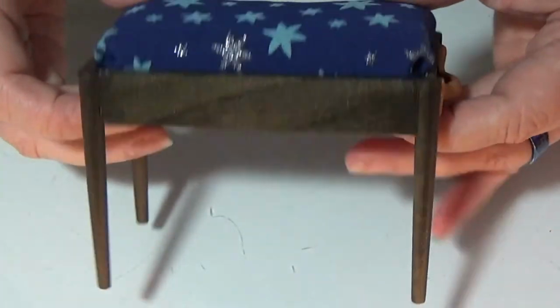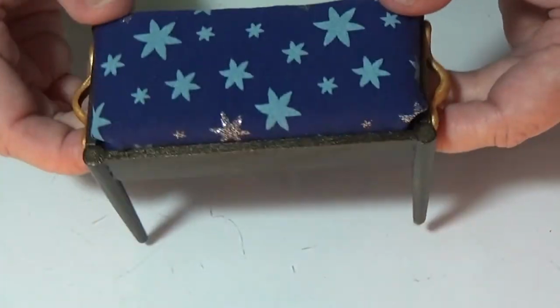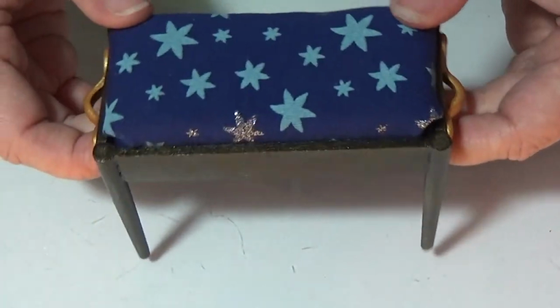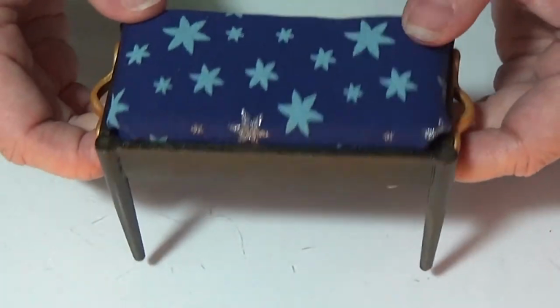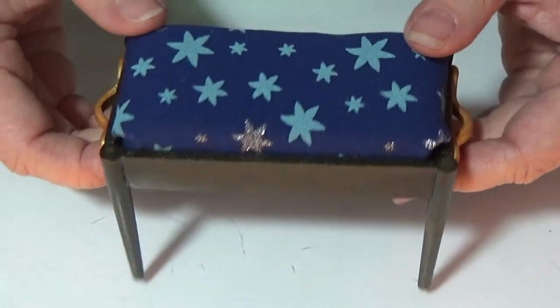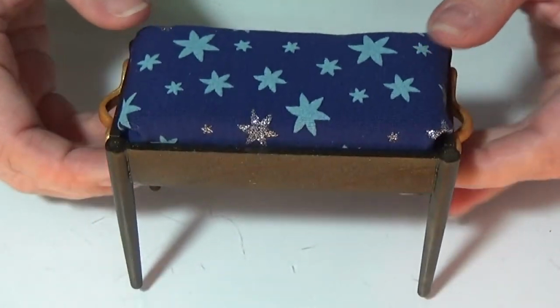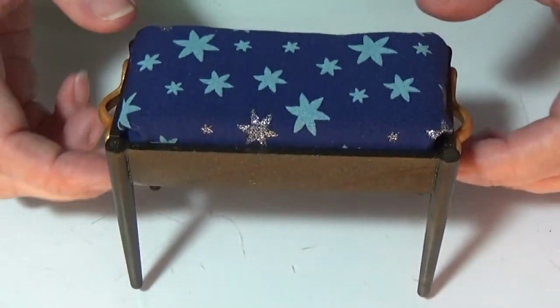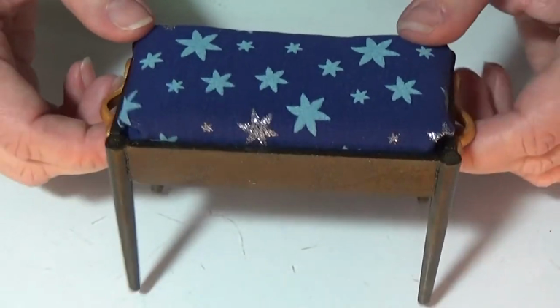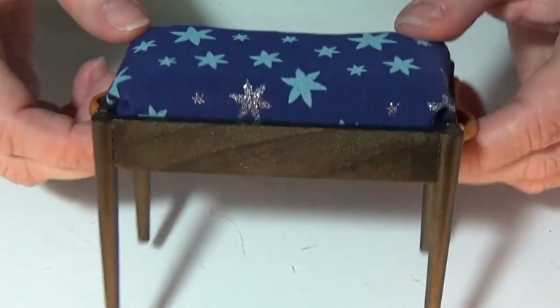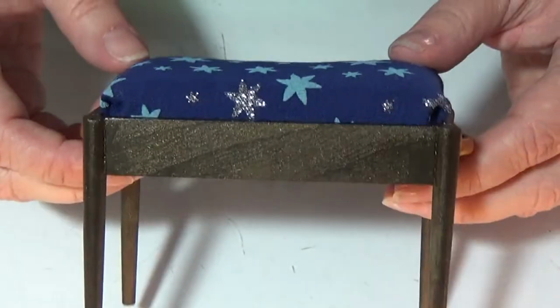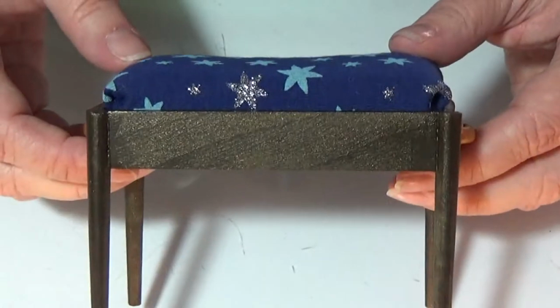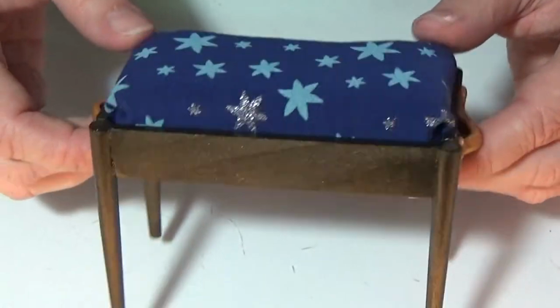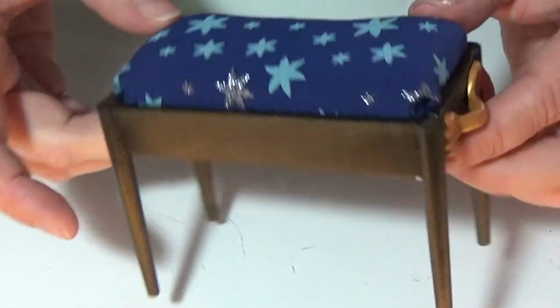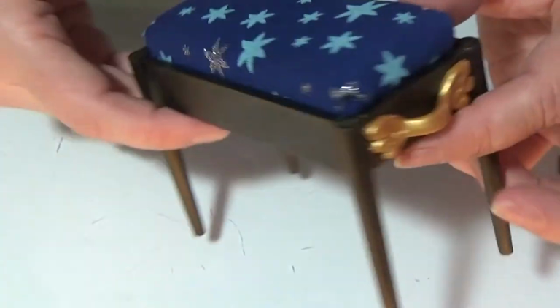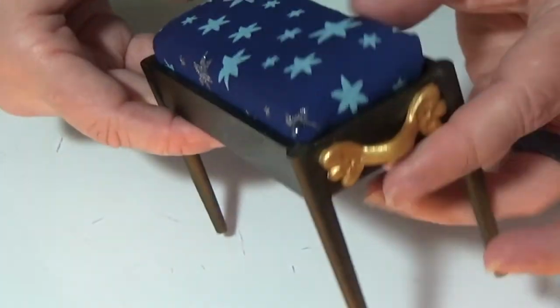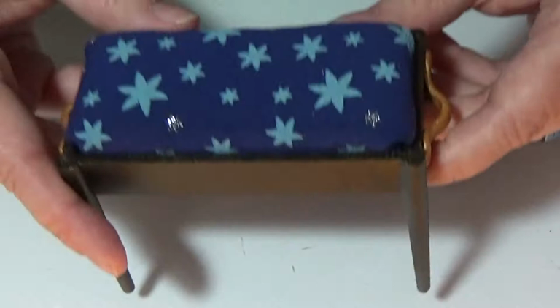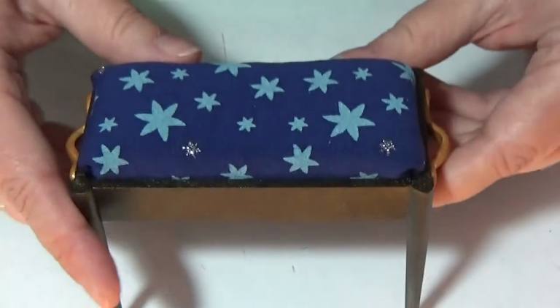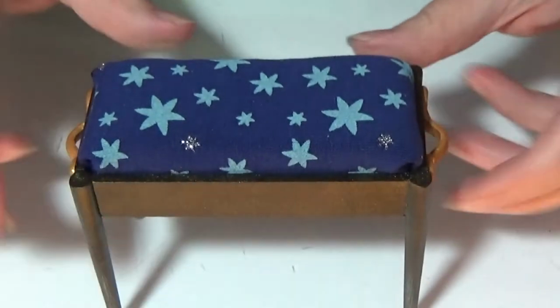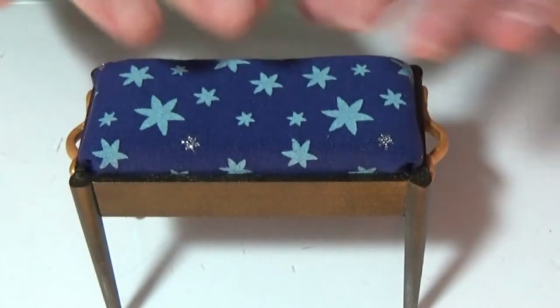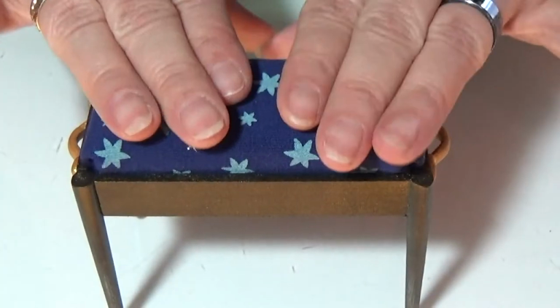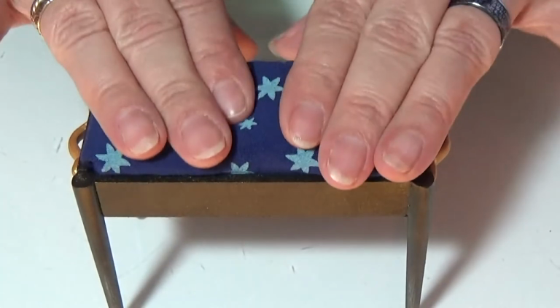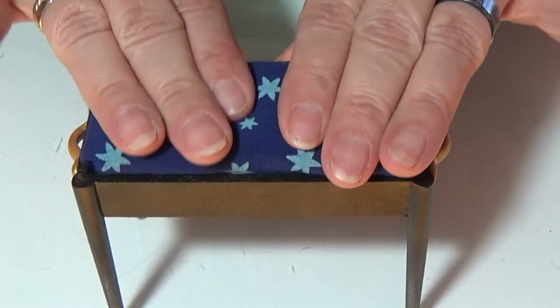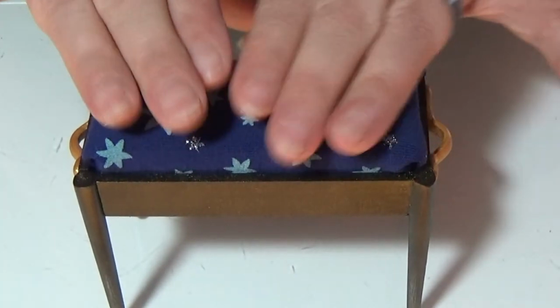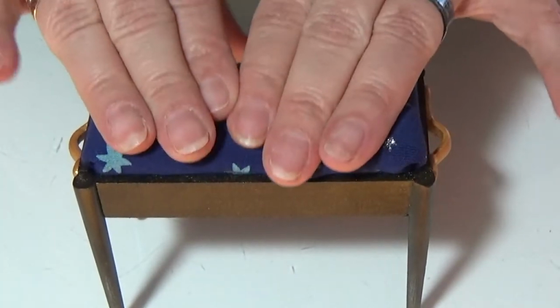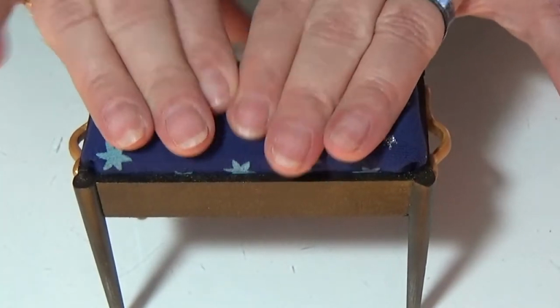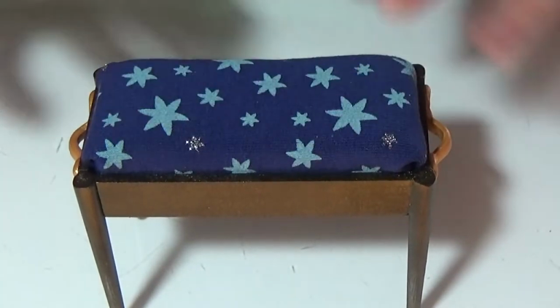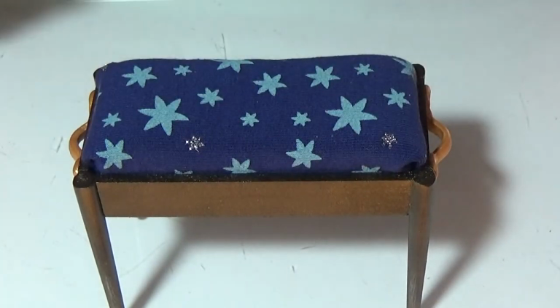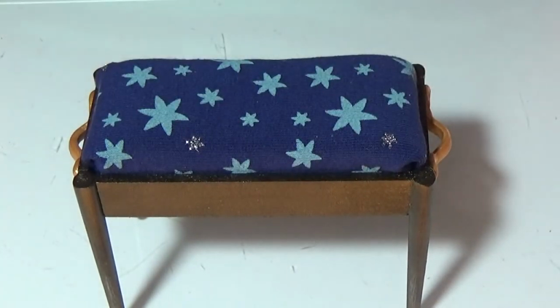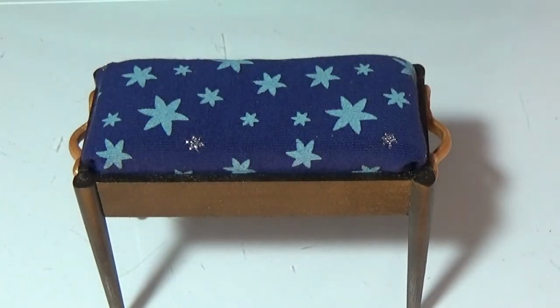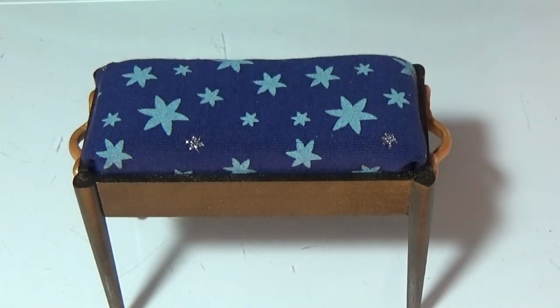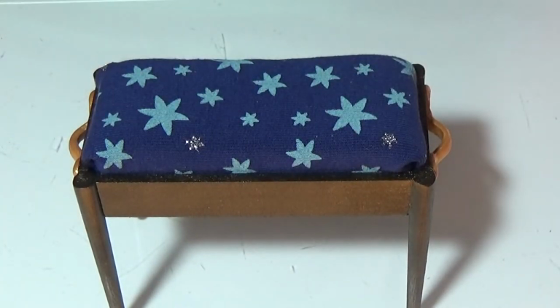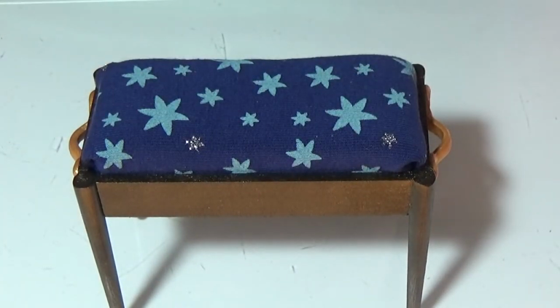The piano bench is all done! Now she can sit by her piano and play.